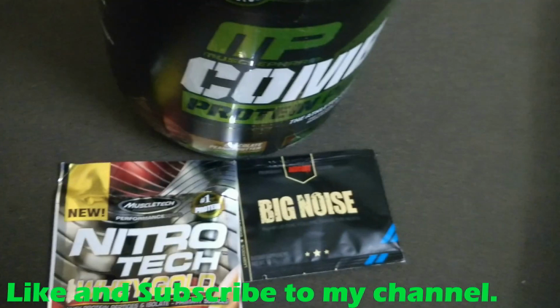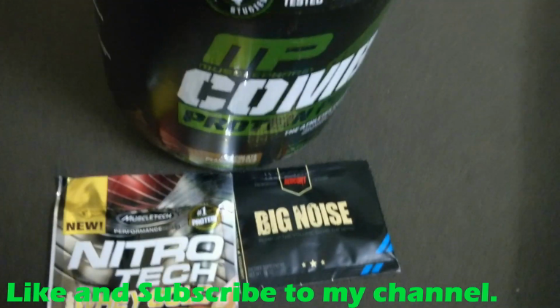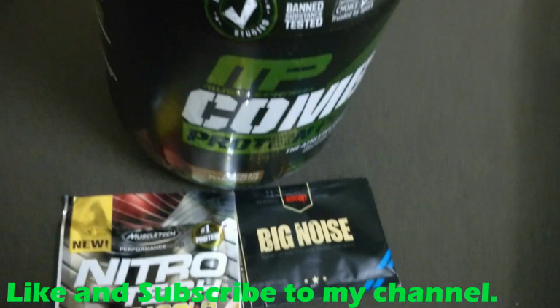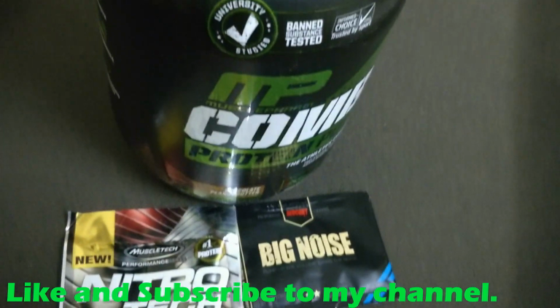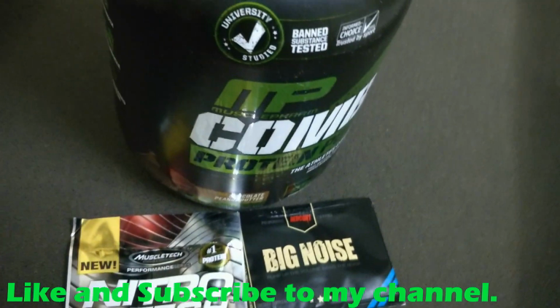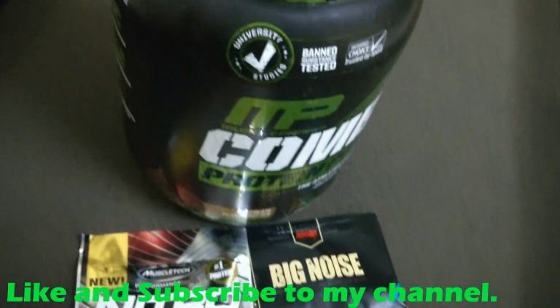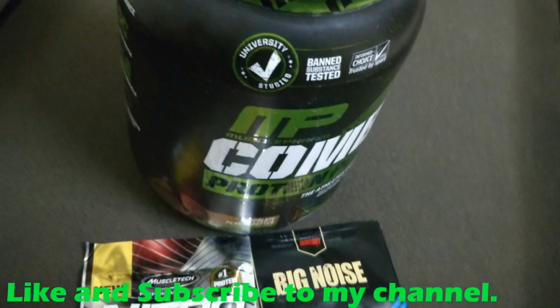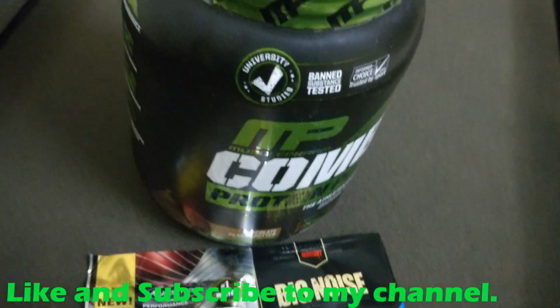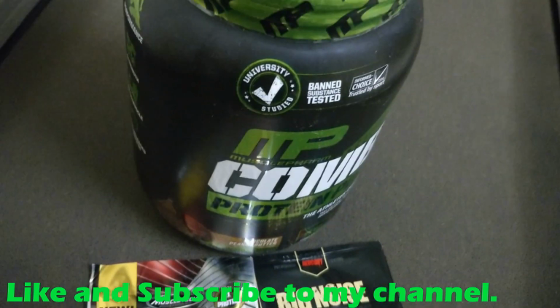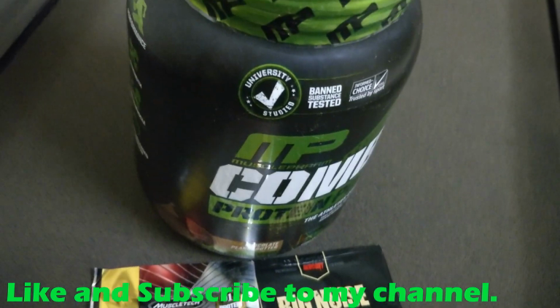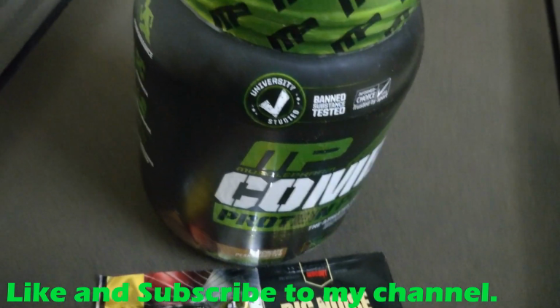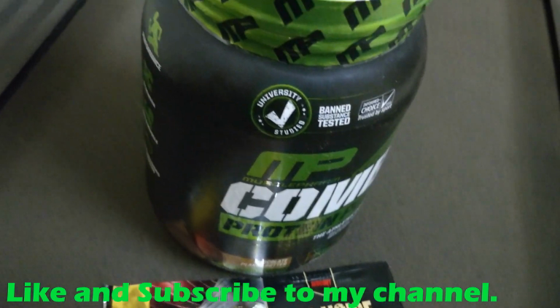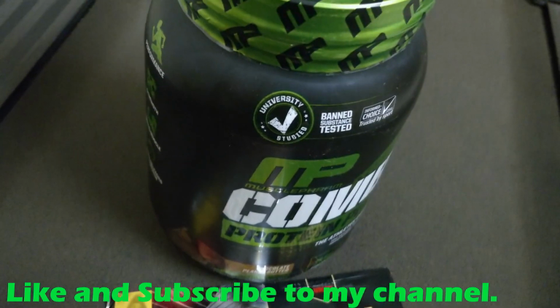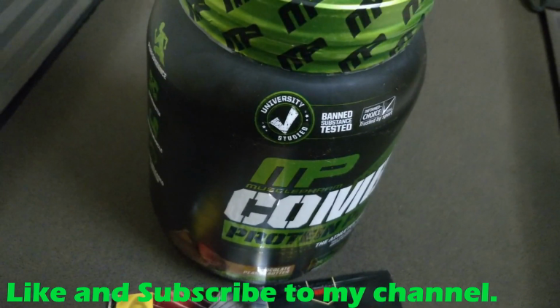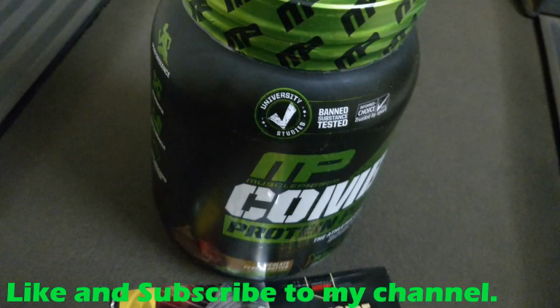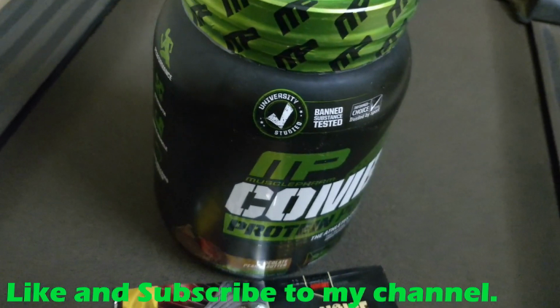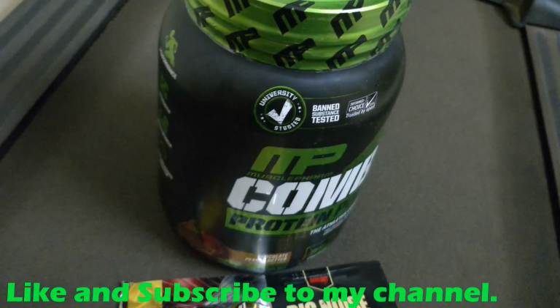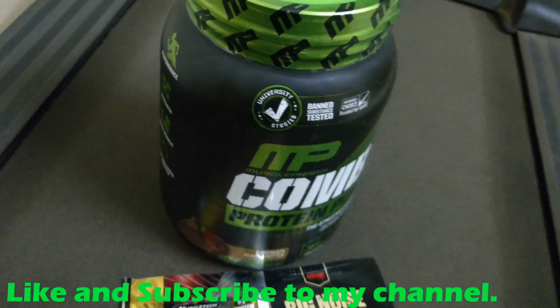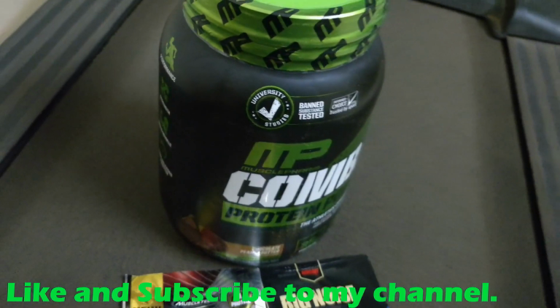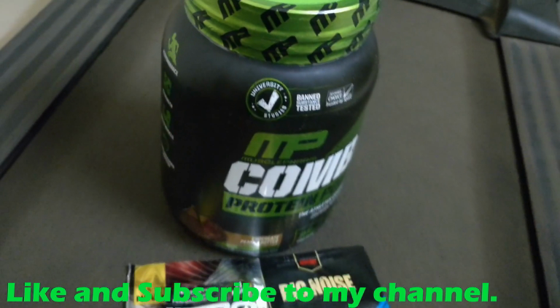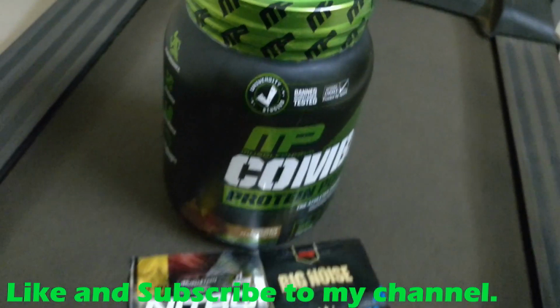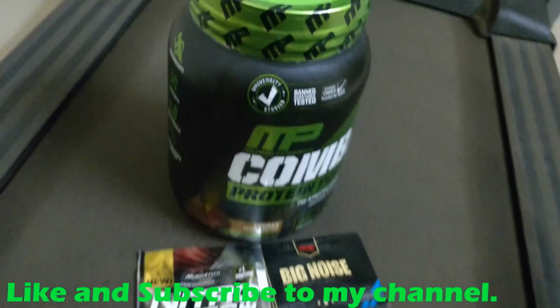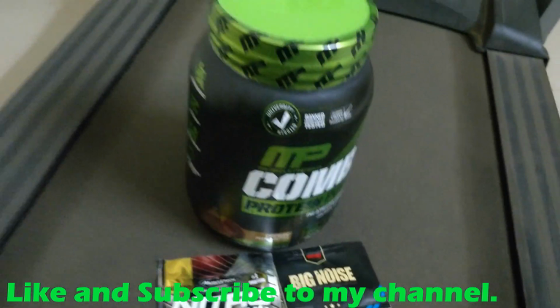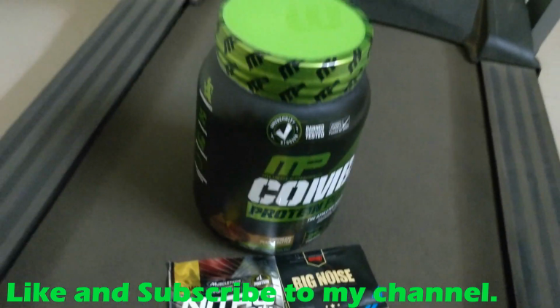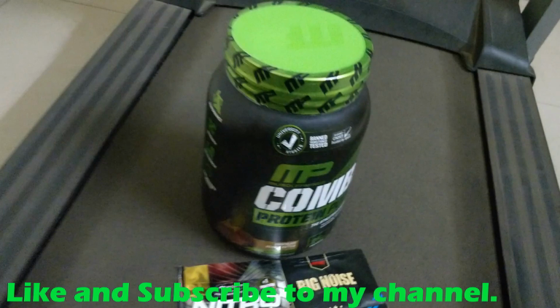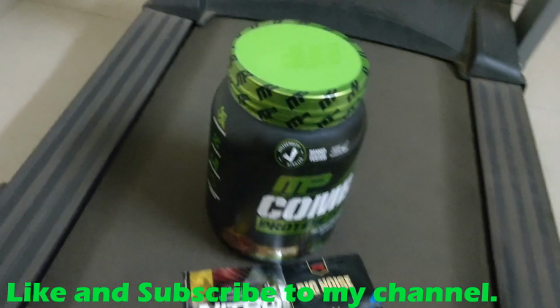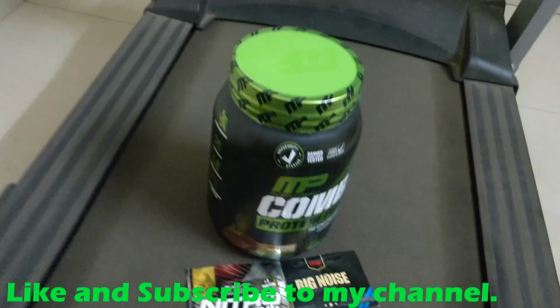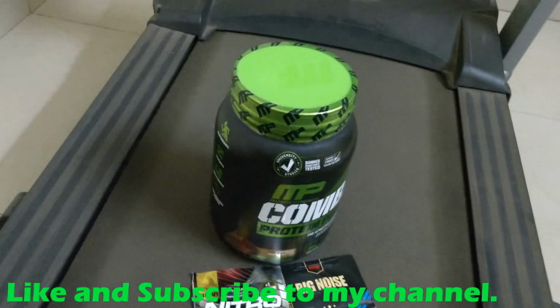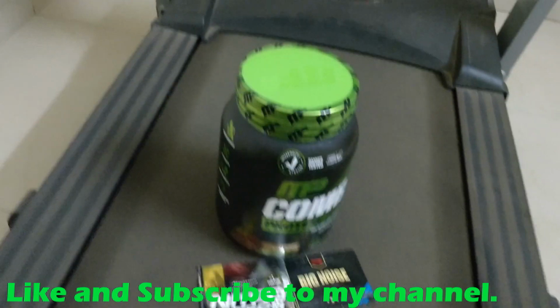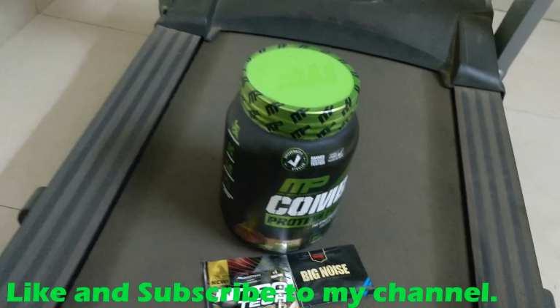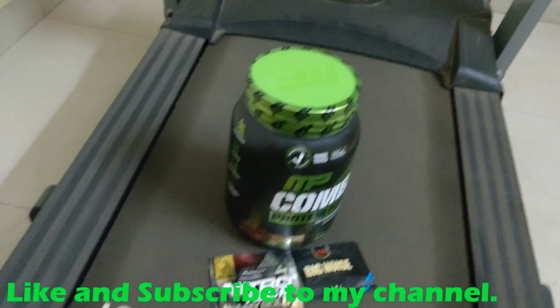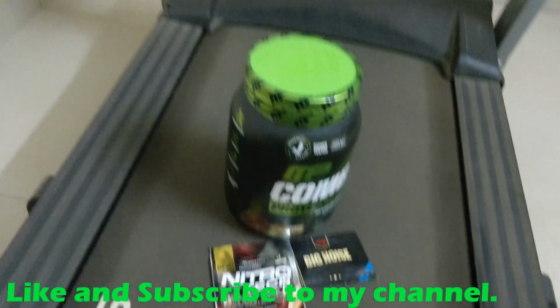Let me know what you feel about my video on importing supplements from the Muscle & Strength website in the comment section.